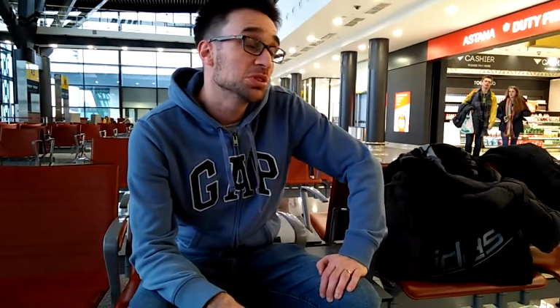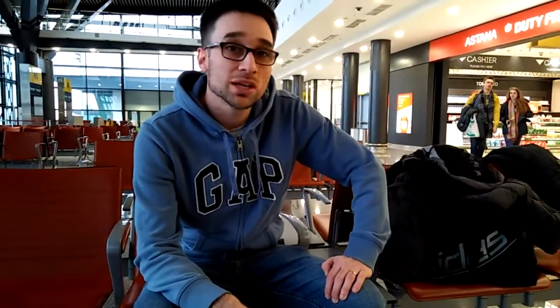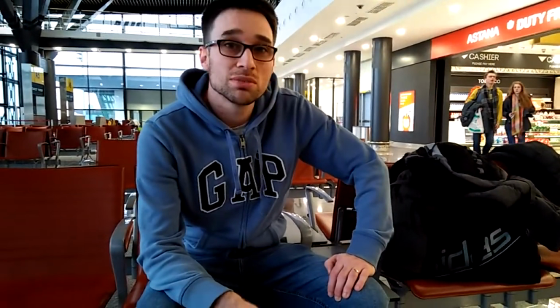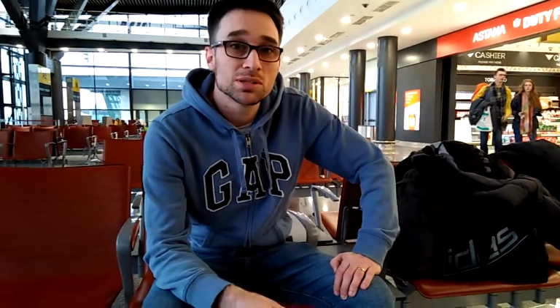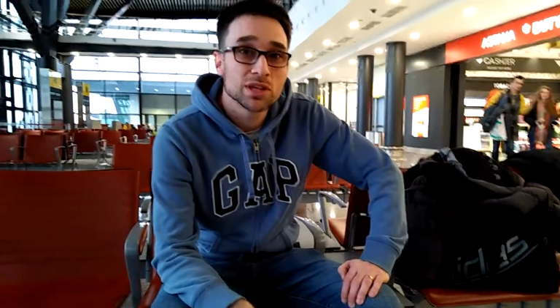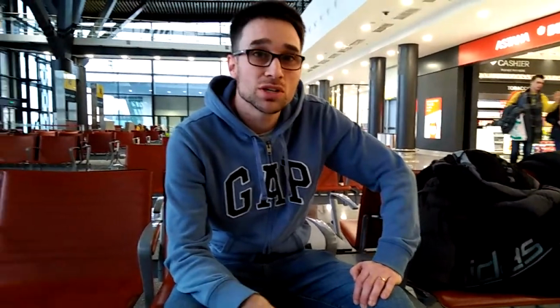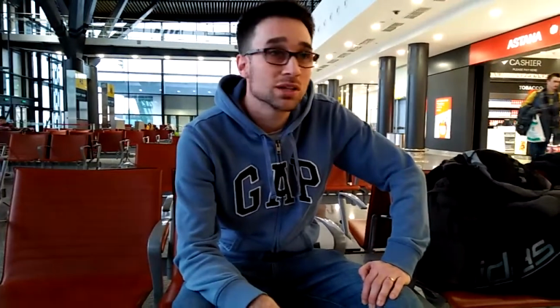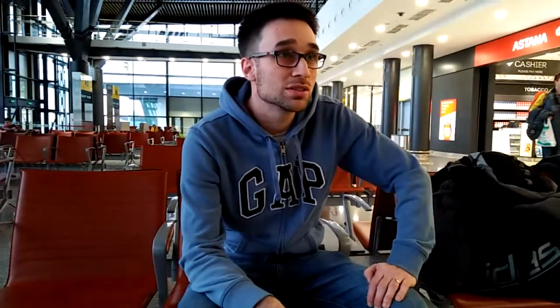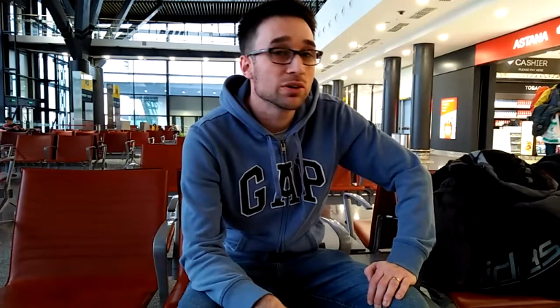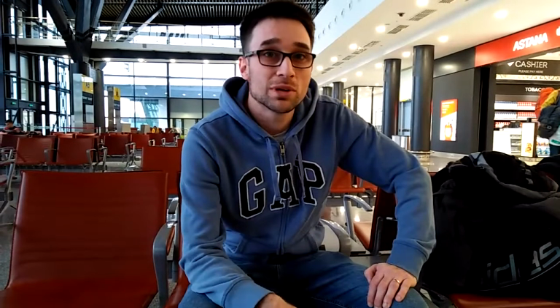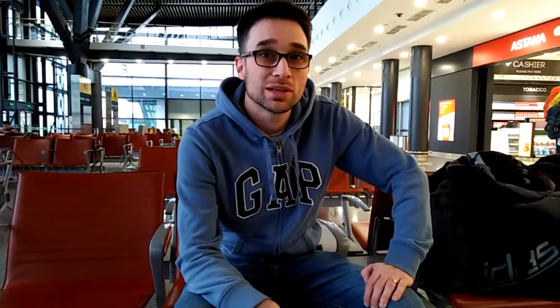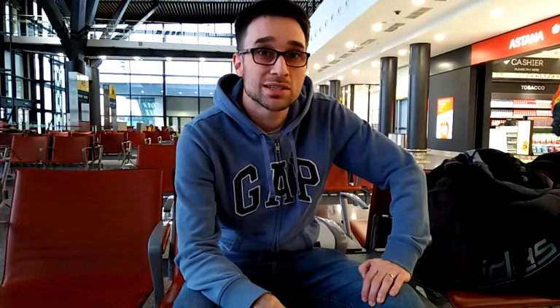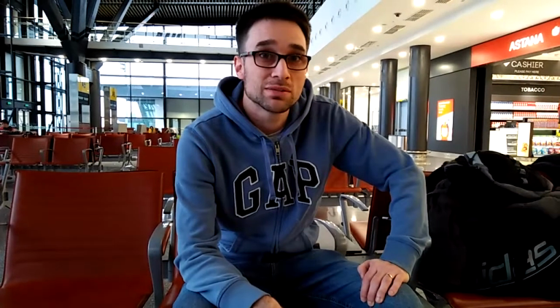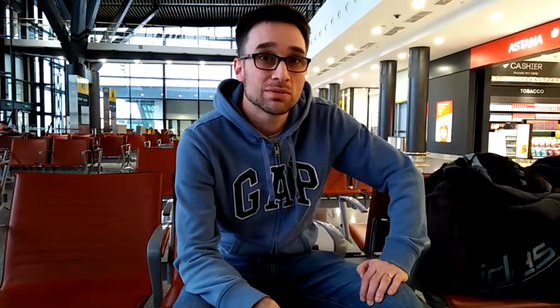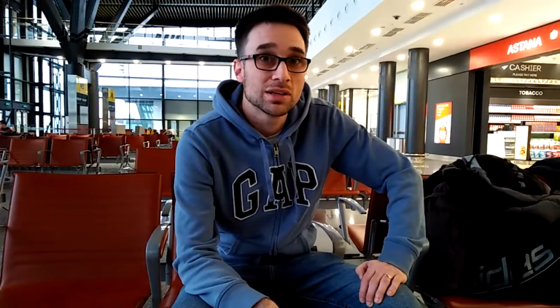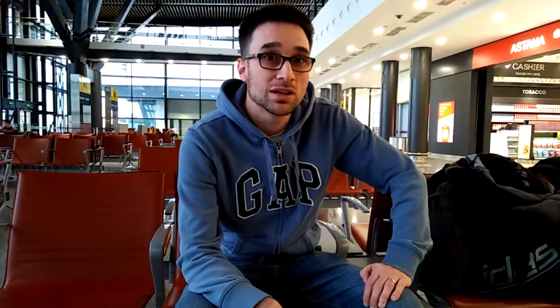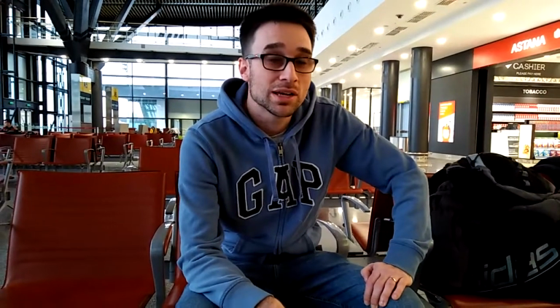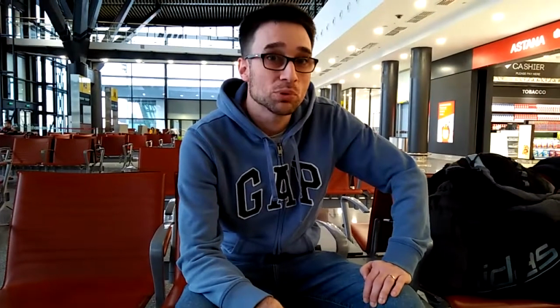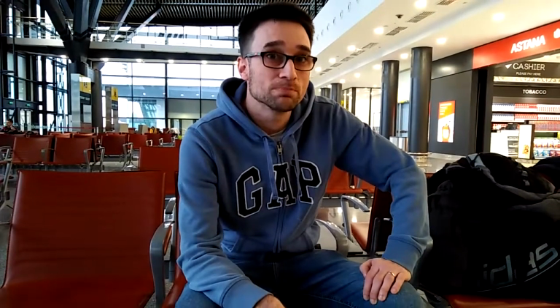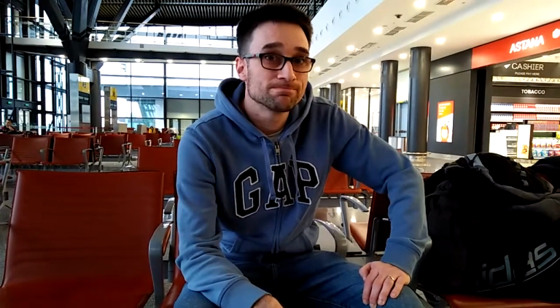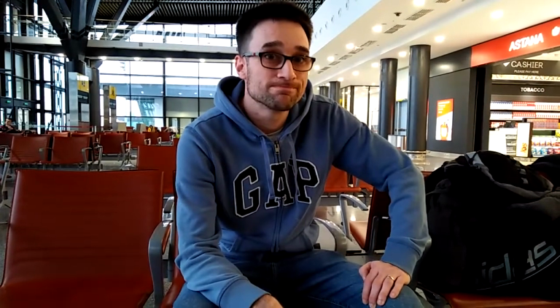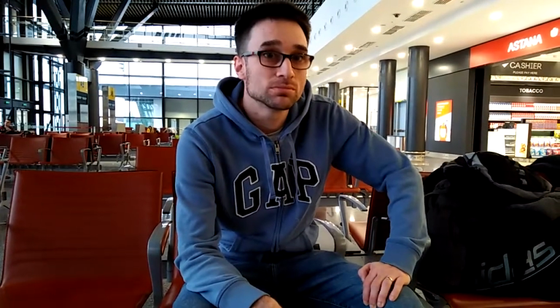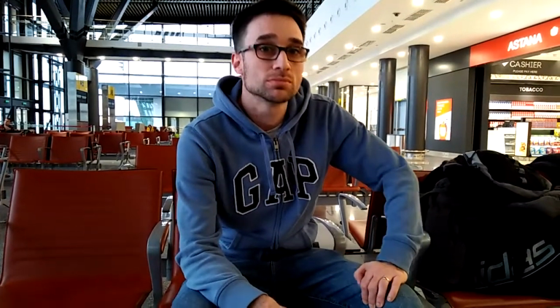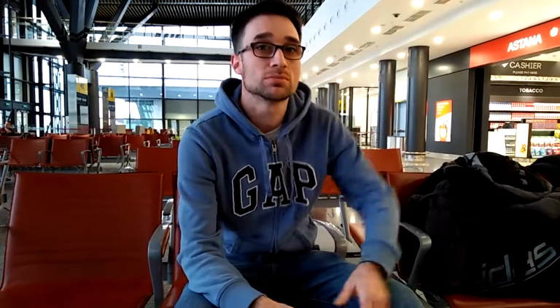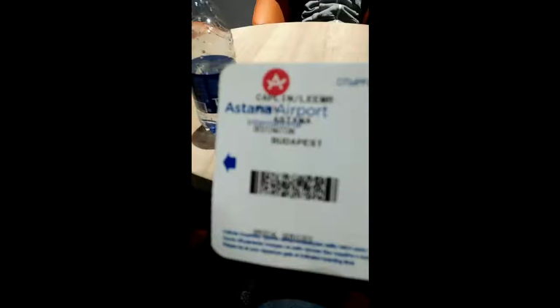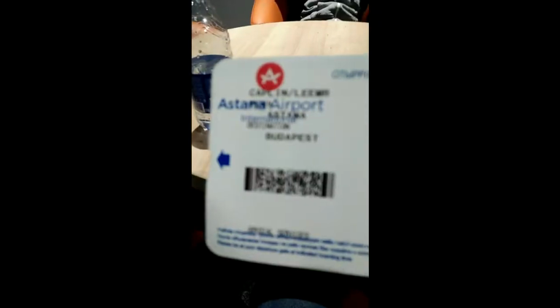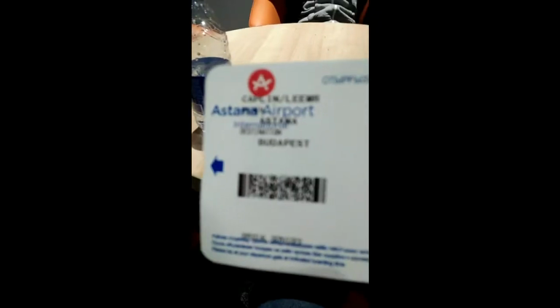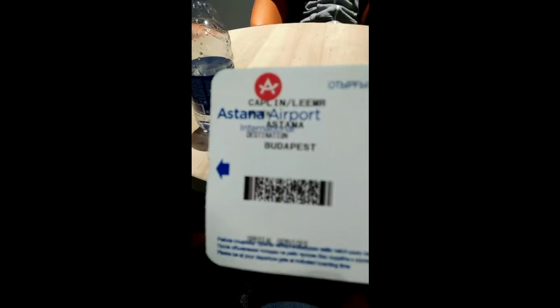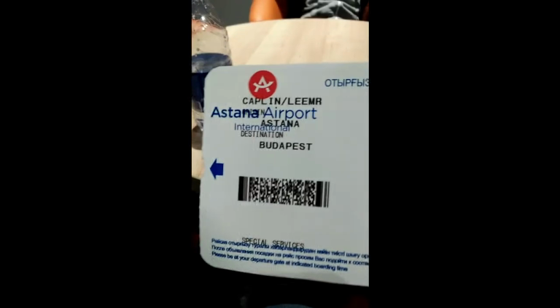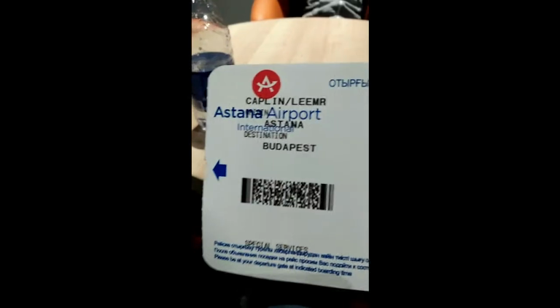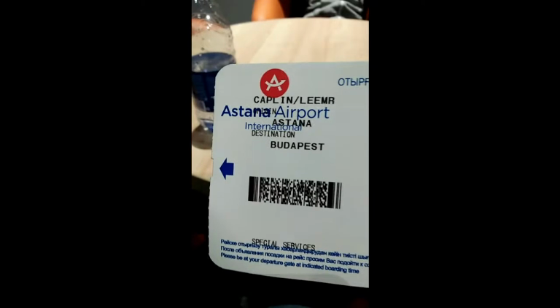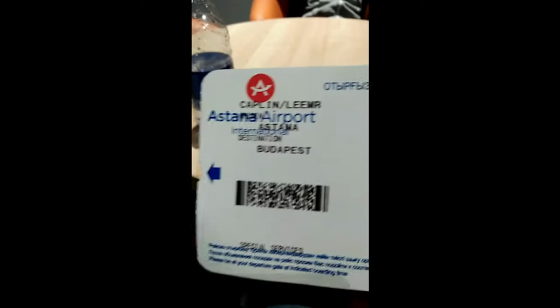So here we are at Astana Airport. Astana originally had one terminal, but they've built a new terminal — the one we're in now — which is for international flights. The original terminal is now for domestic flights only. It's all nice and shiny, very modern, new, and pretty quiet, but I guess that's because of the time of day and there aren't many flights at the moment. And here's my boarding pass.